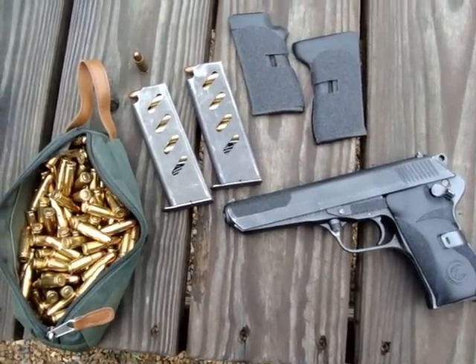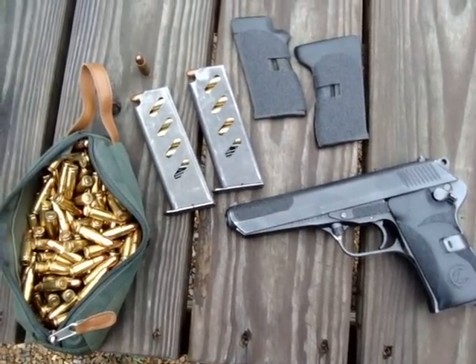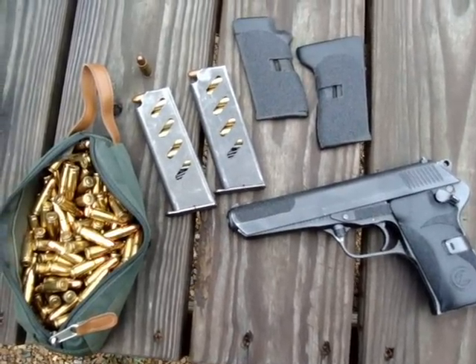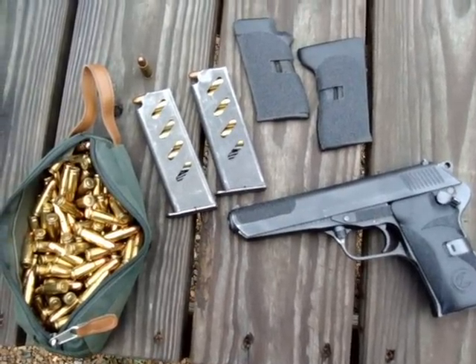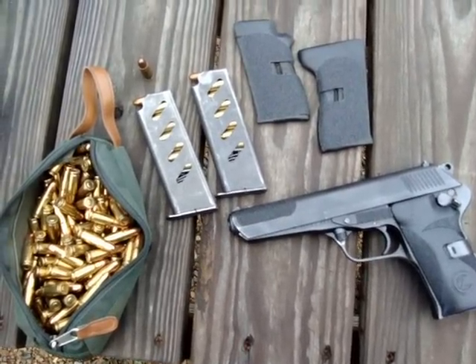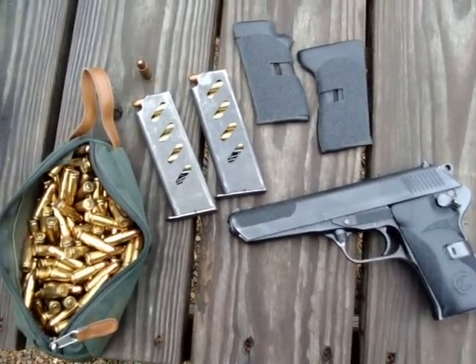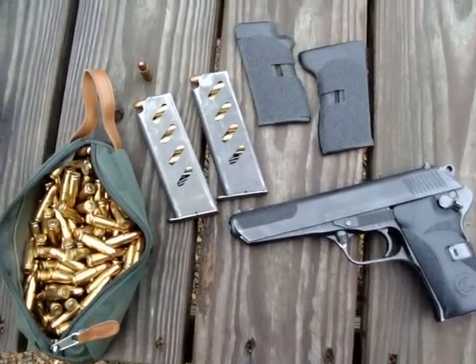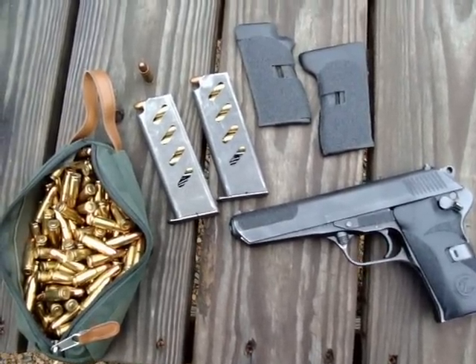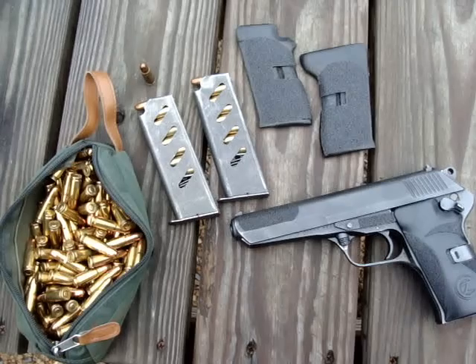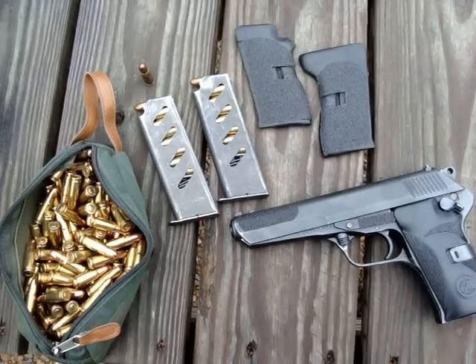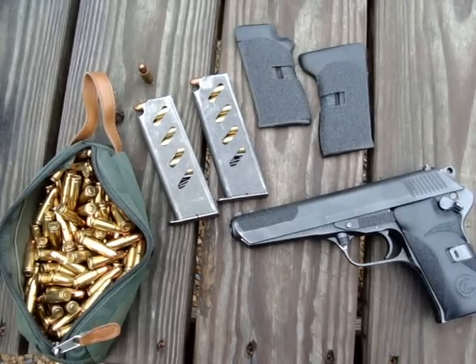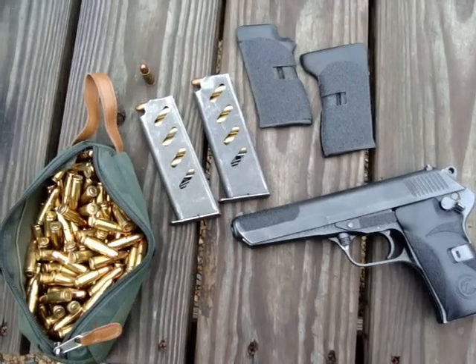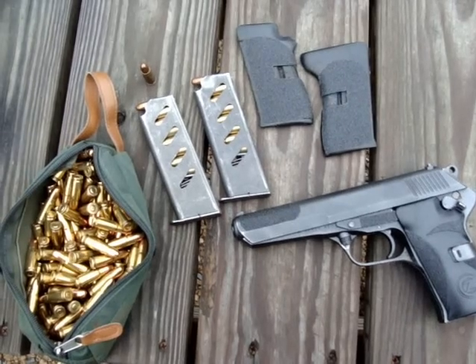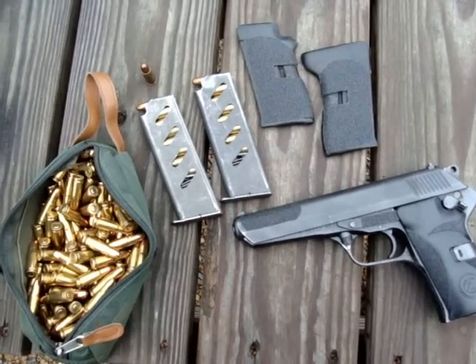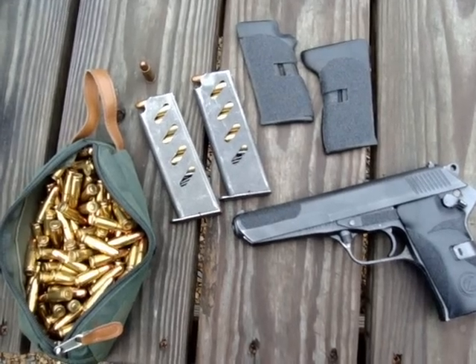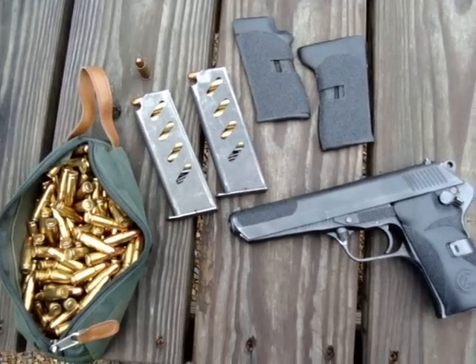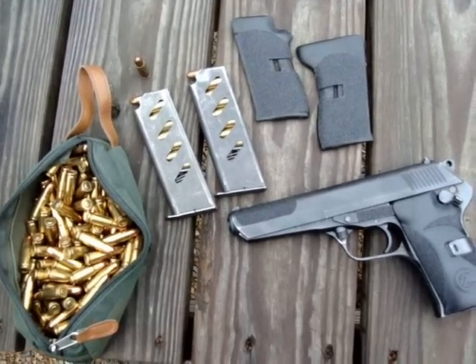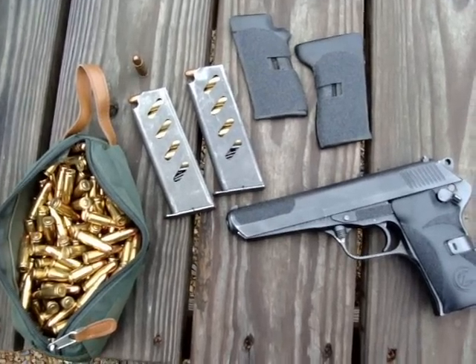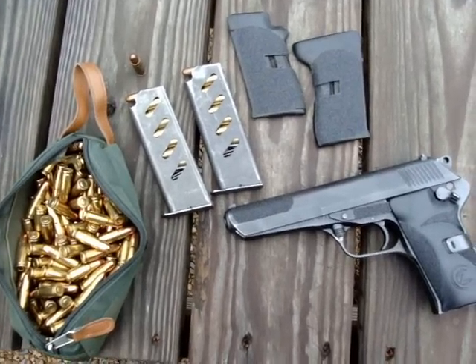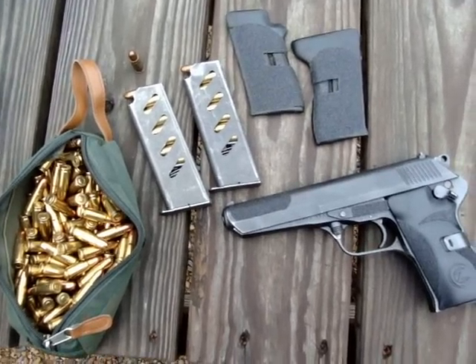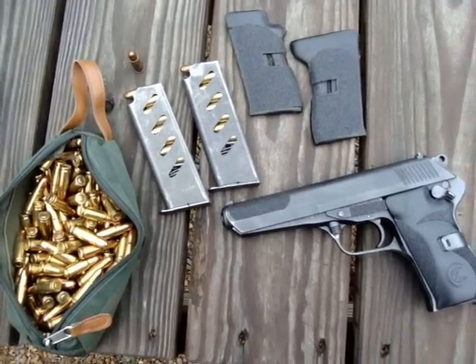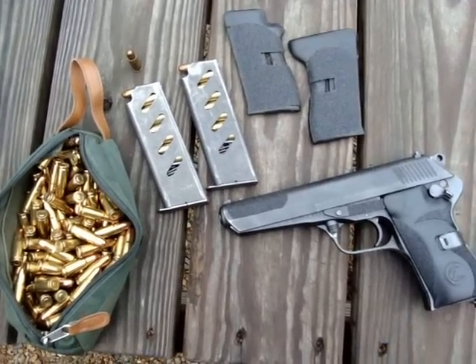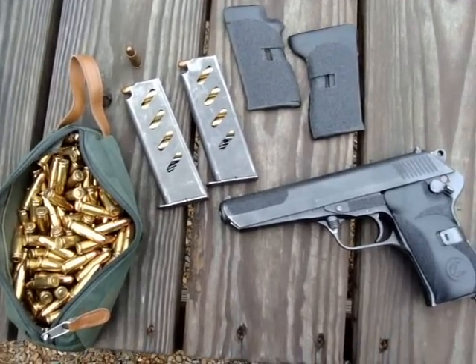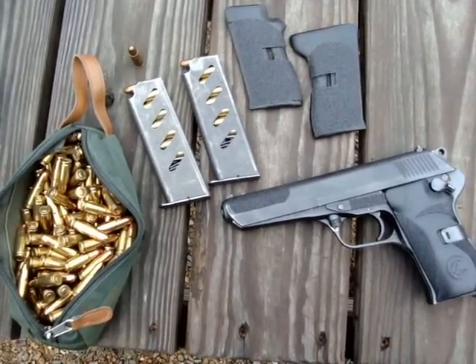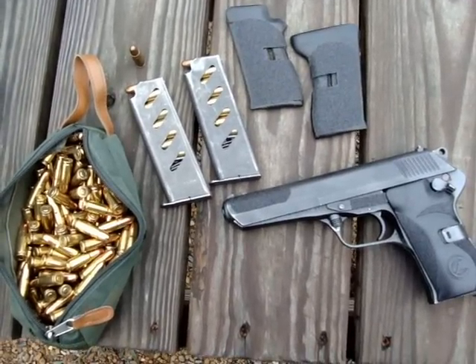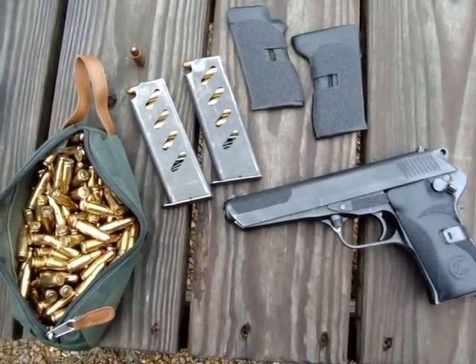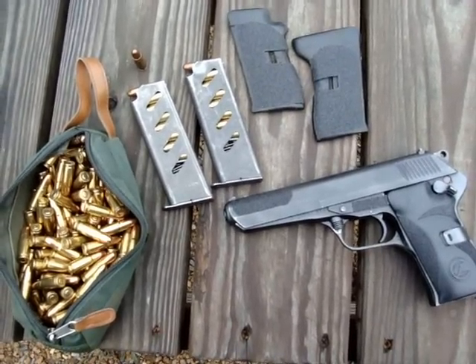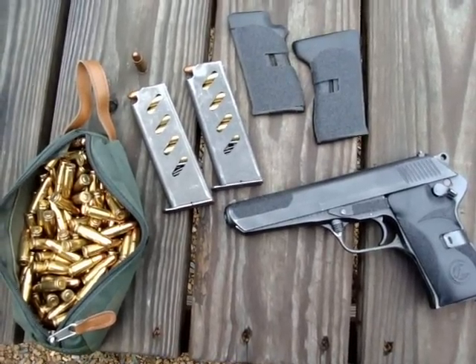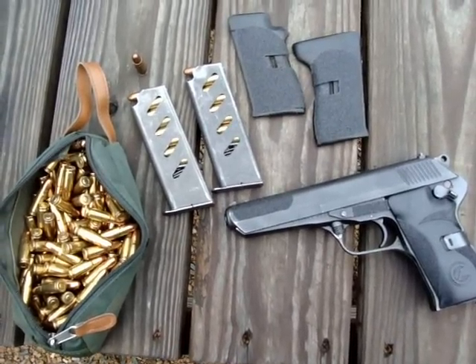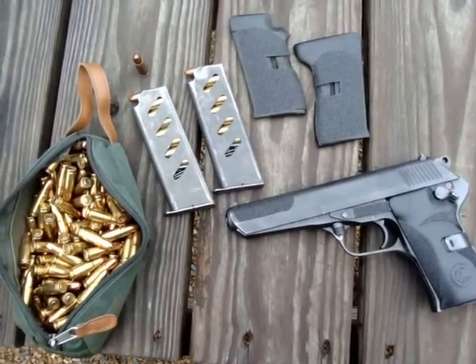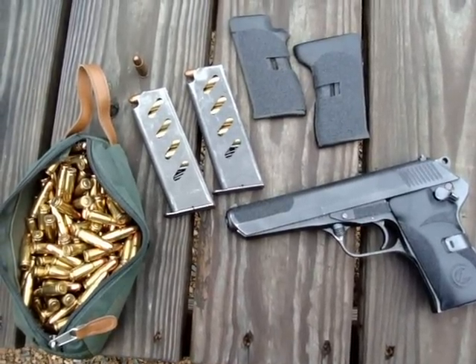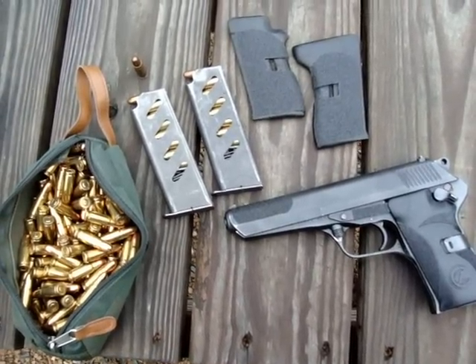Right now we're going to break in this new barrel. This barrel has not had a bullet go down it yet — it dropped right in and fitted well — so we're going to try it out.